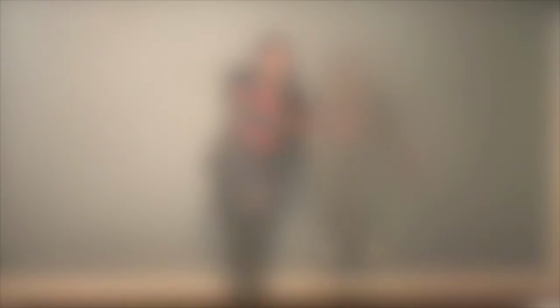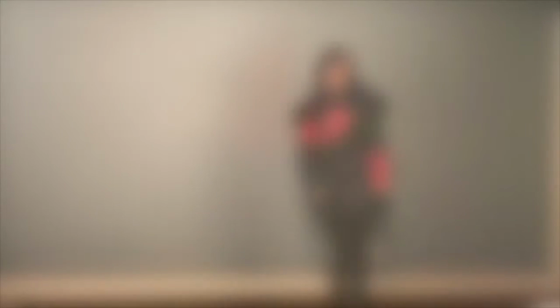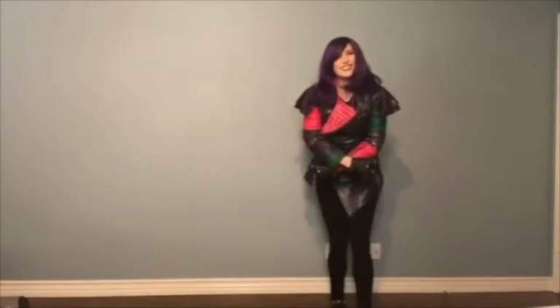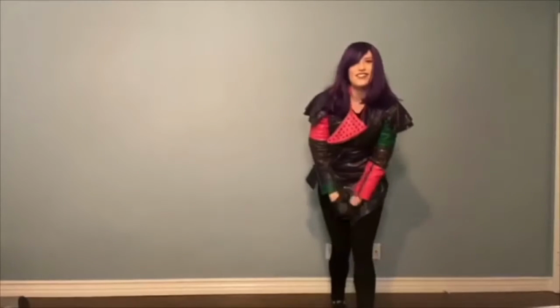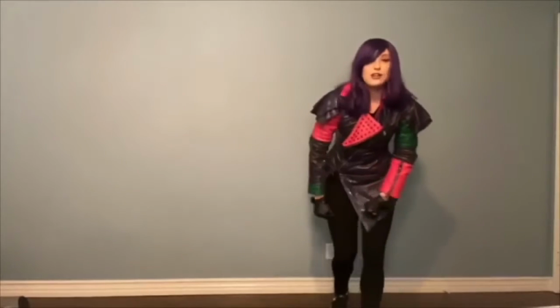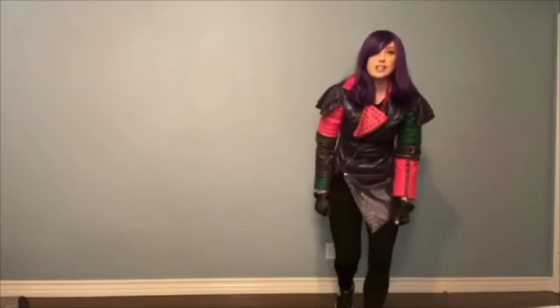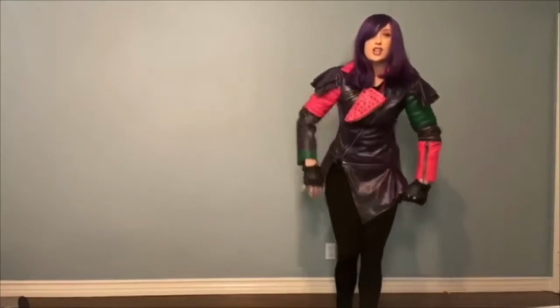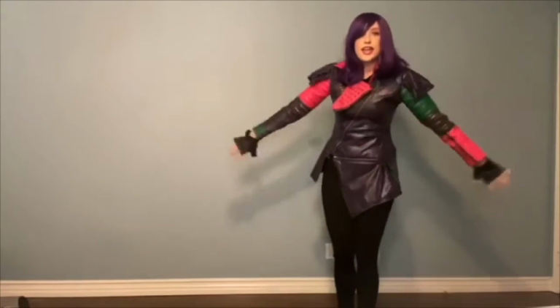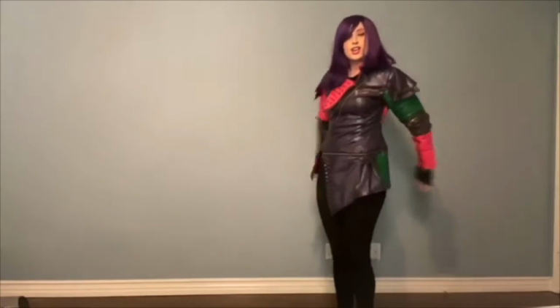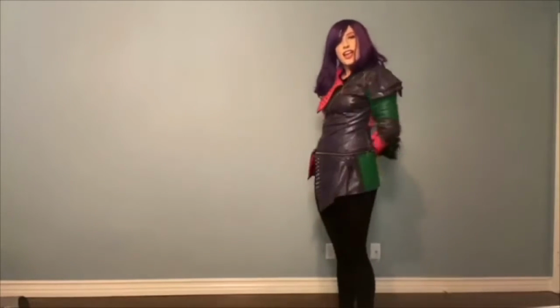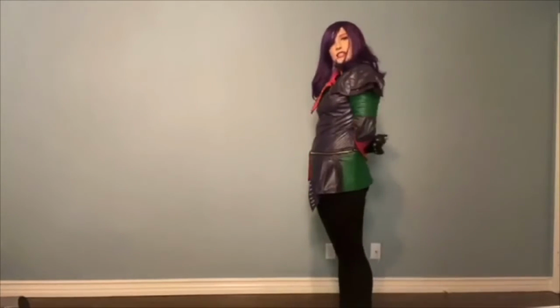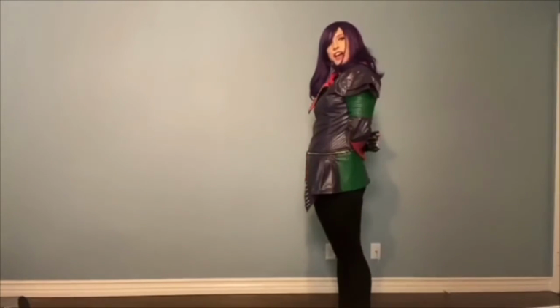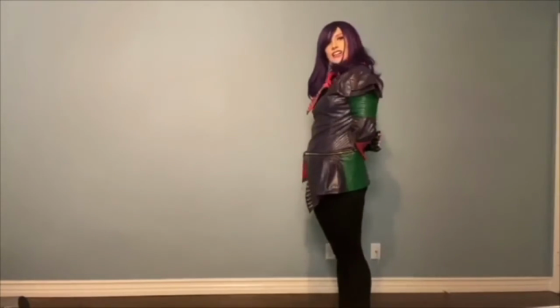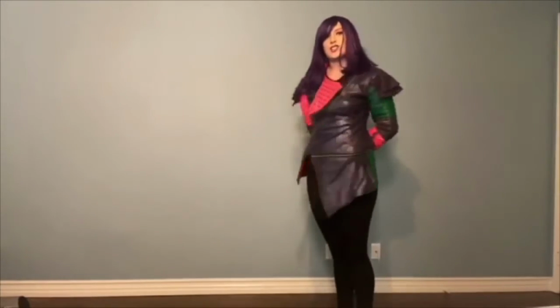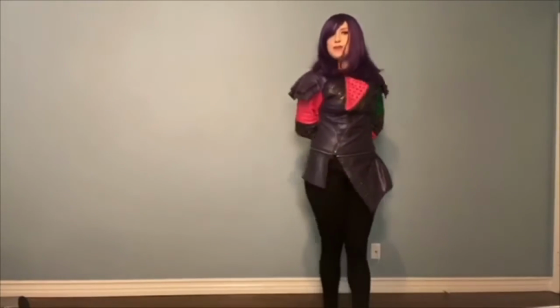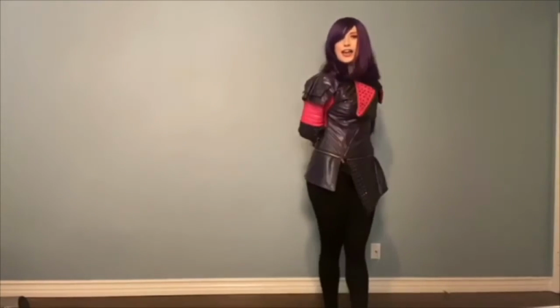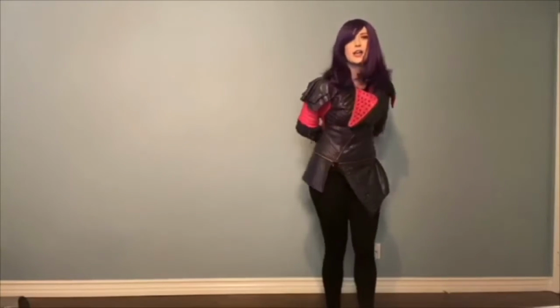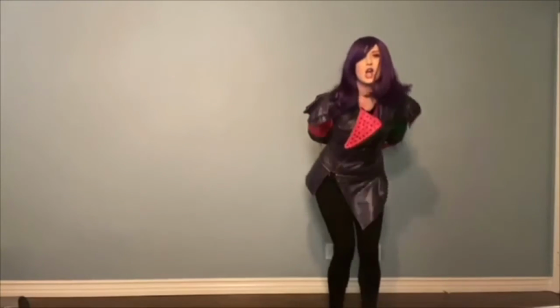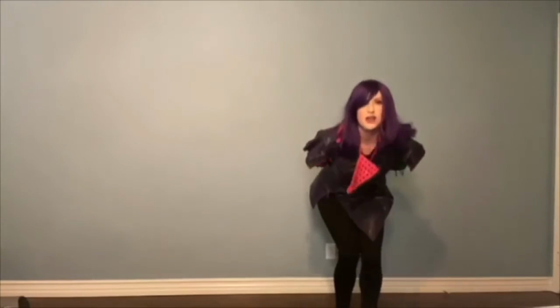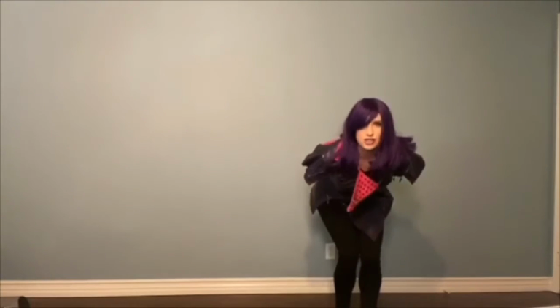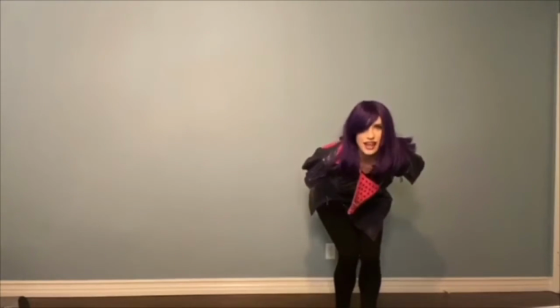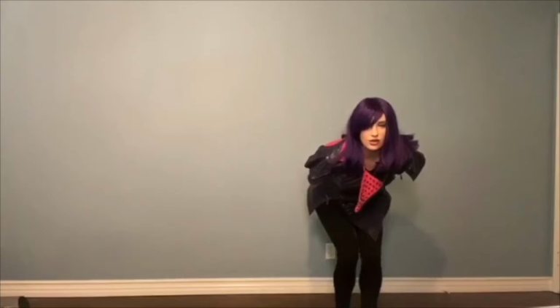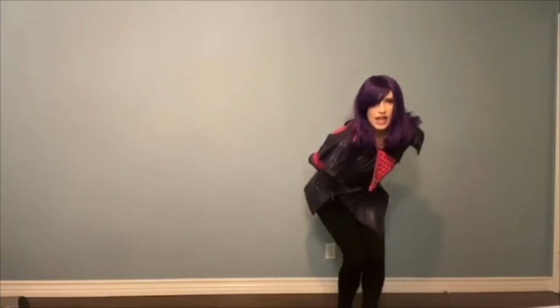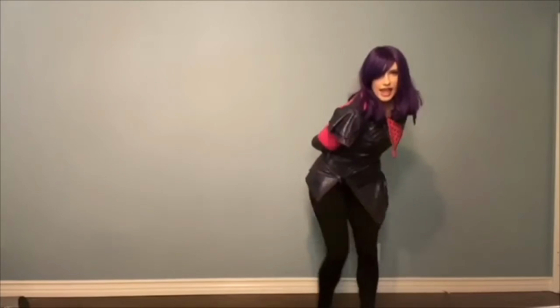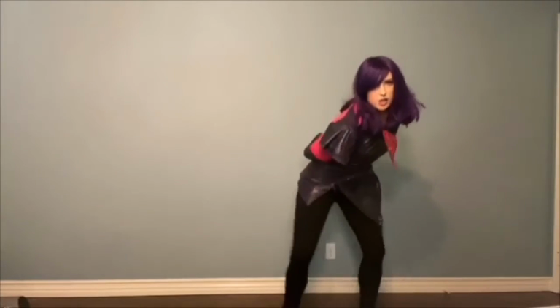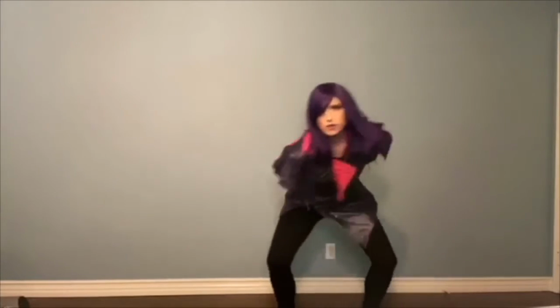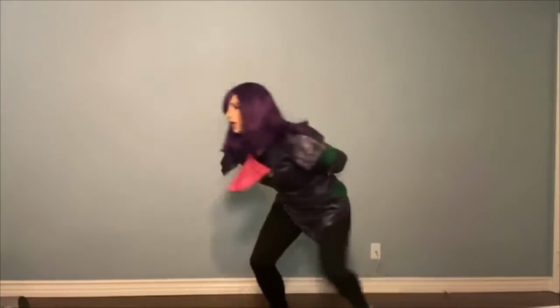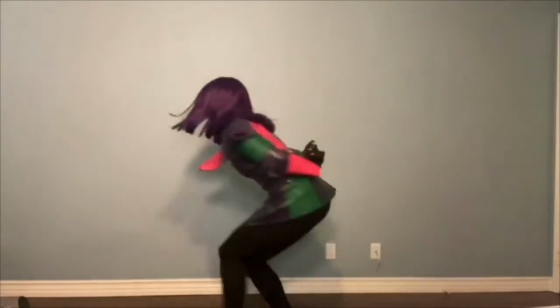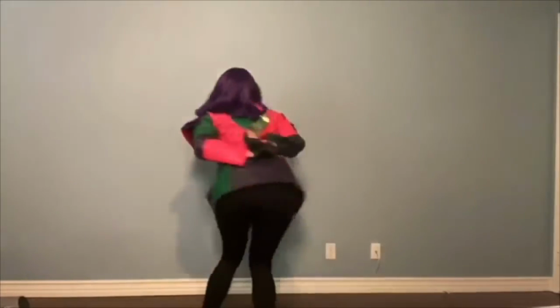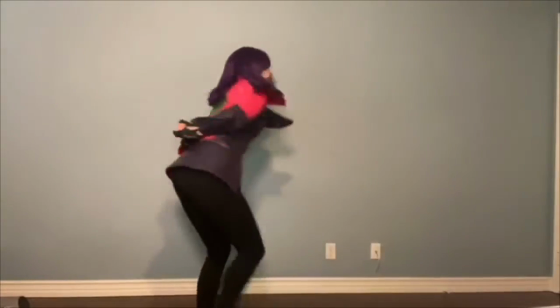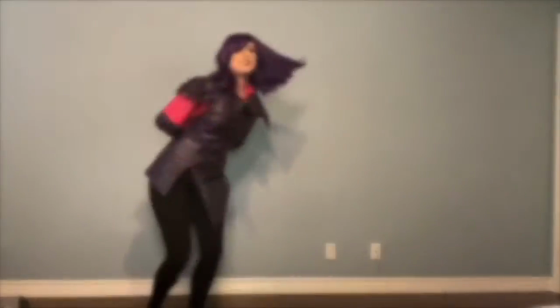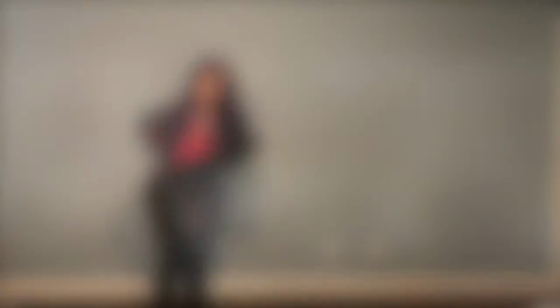Awesome. Now next you're going to get your hands behind your back, crouch down, and do a turn, turn together.